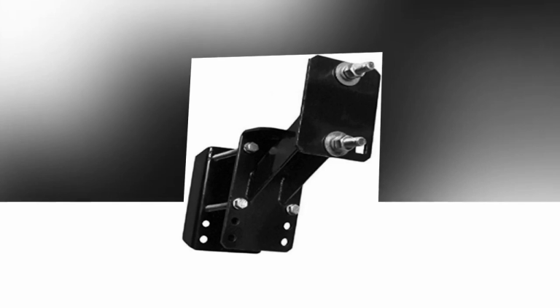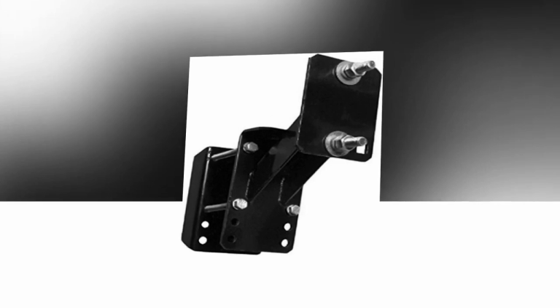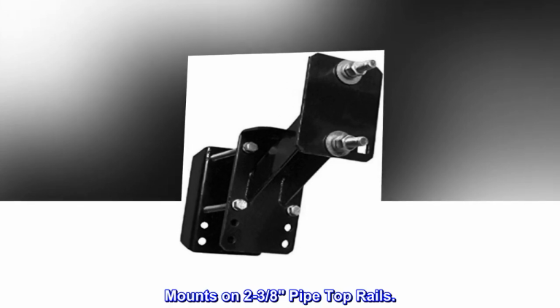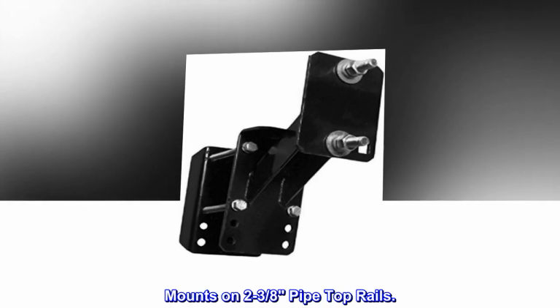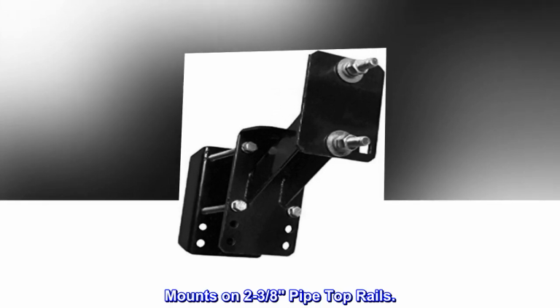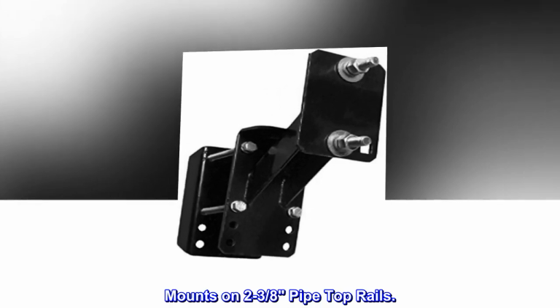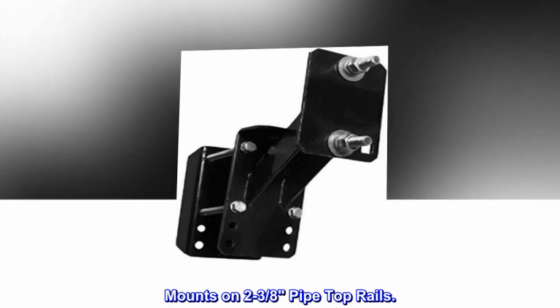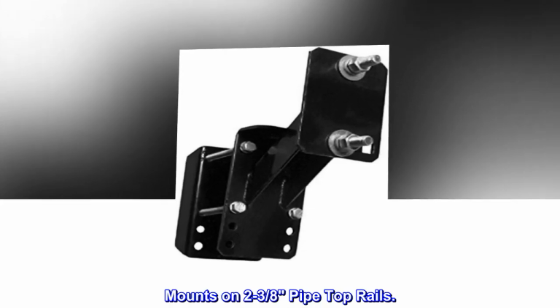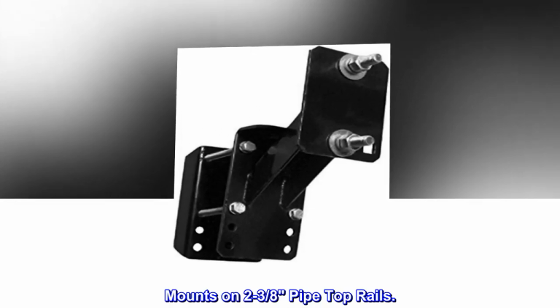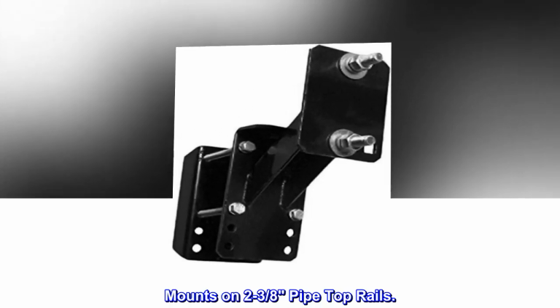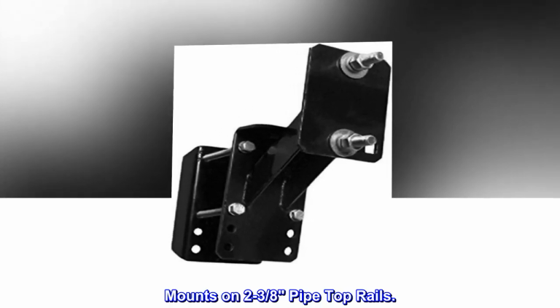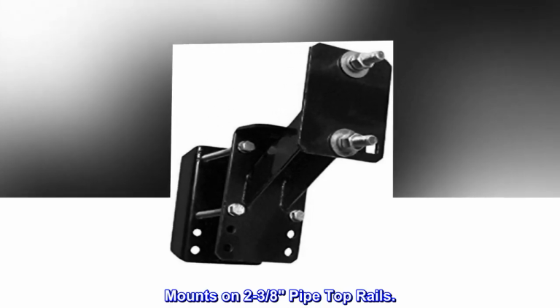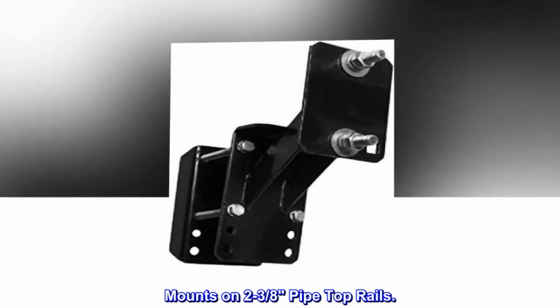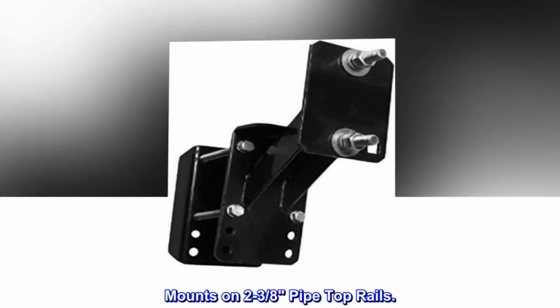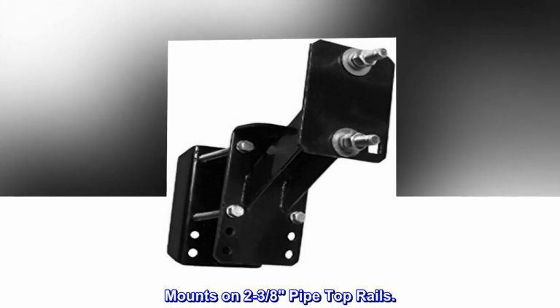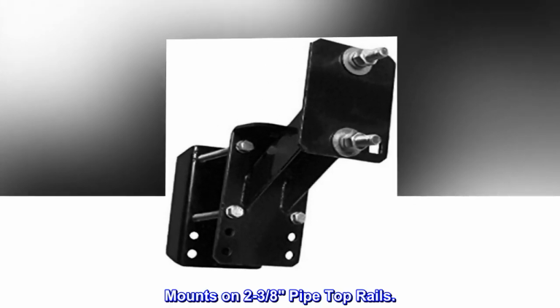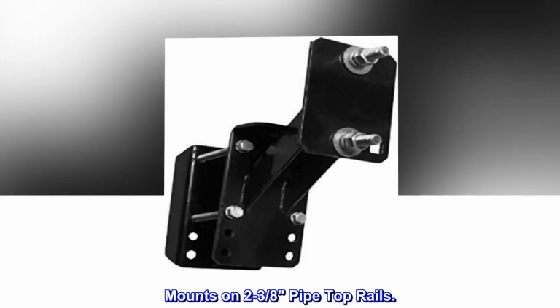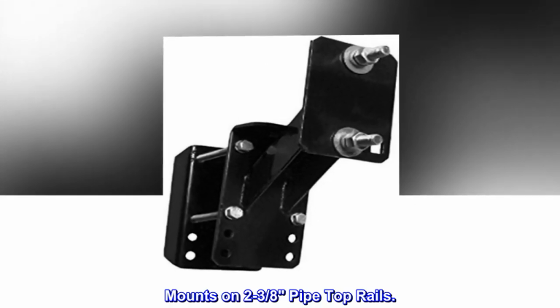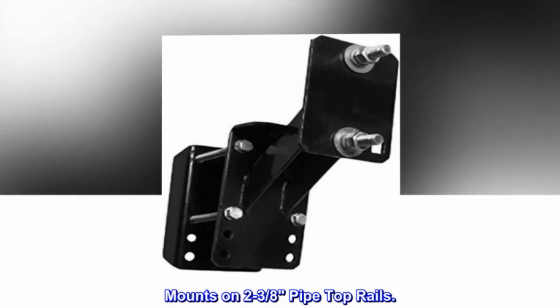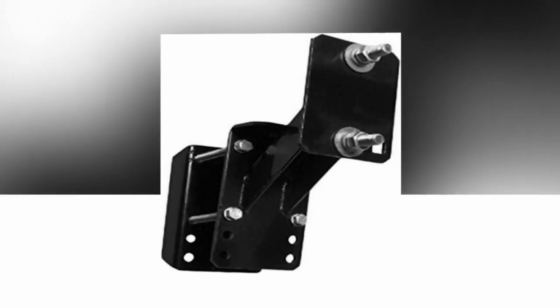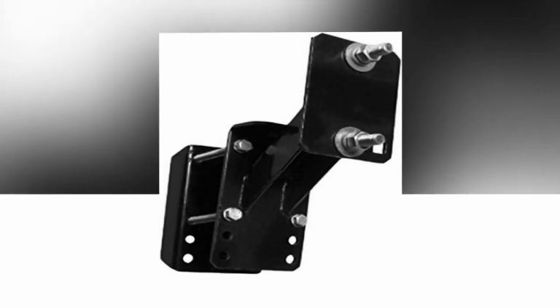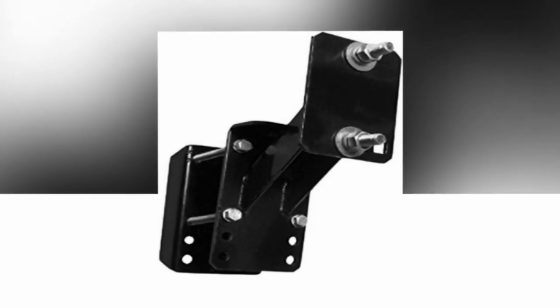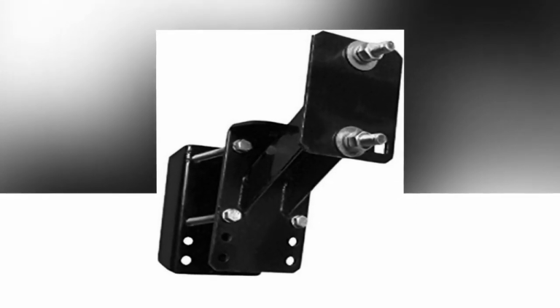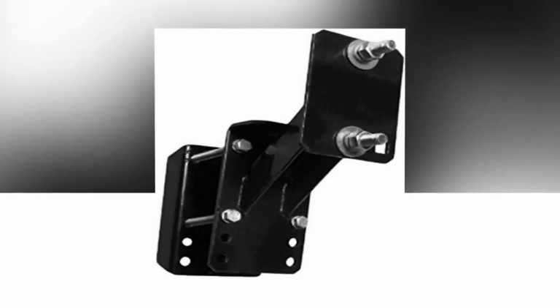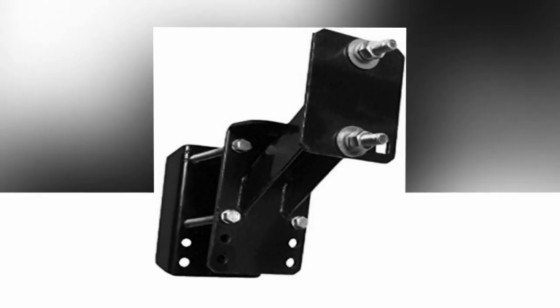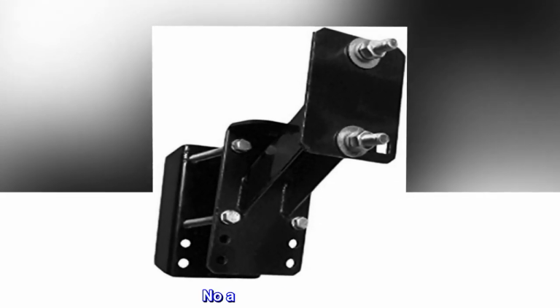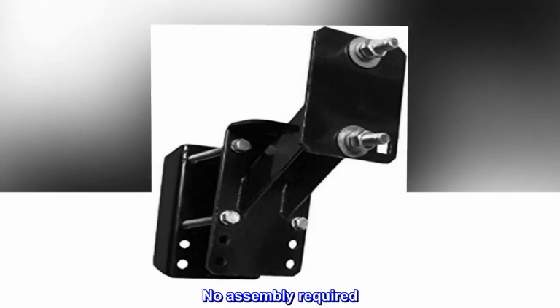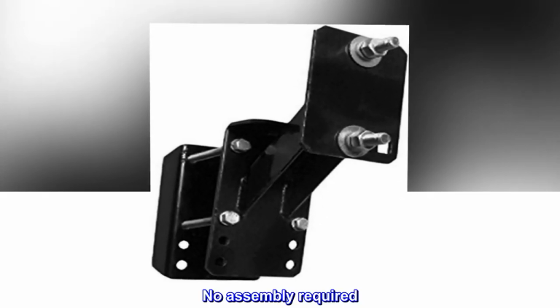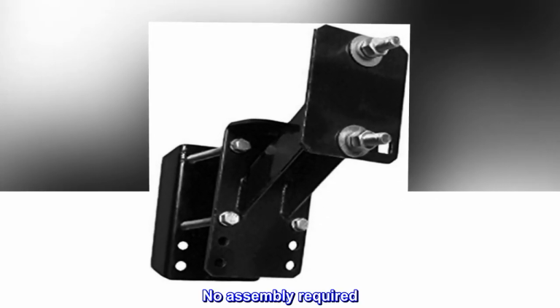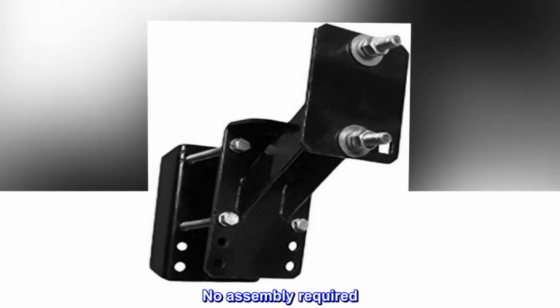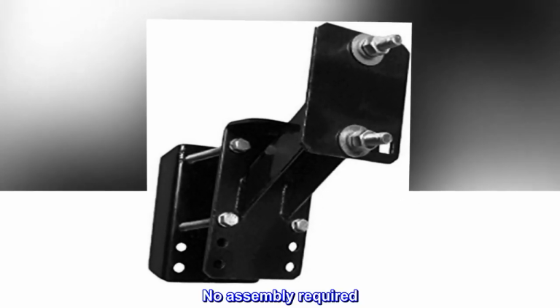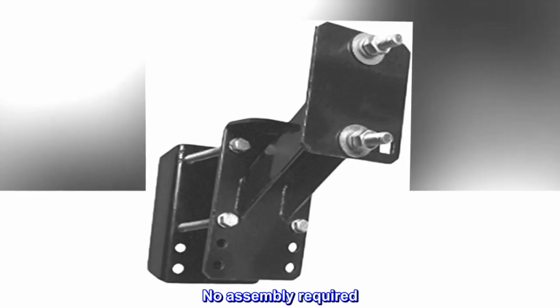Mounts on 2-3/8 inch pipe top rails. No assembly required.